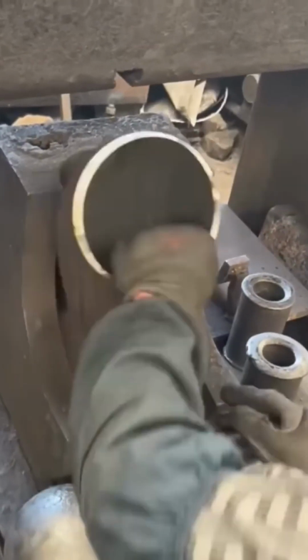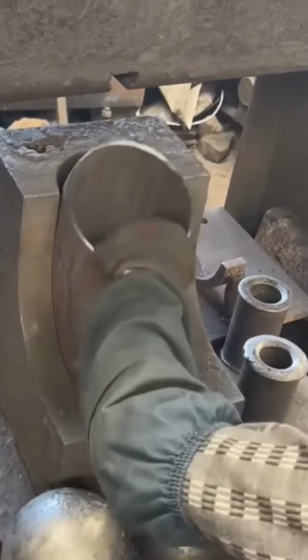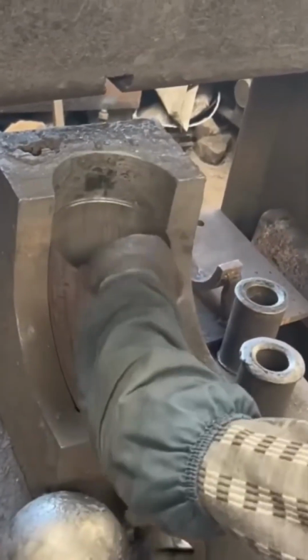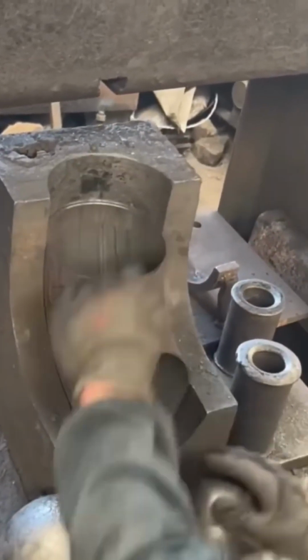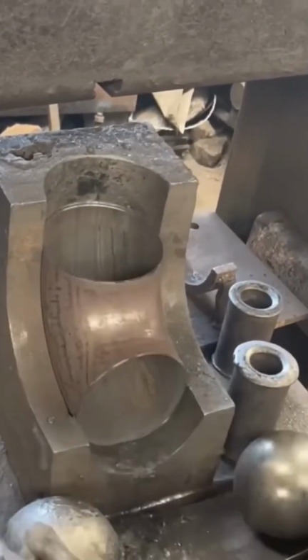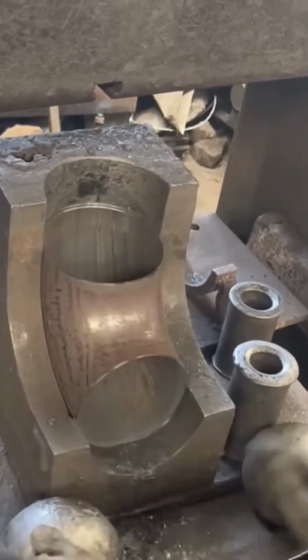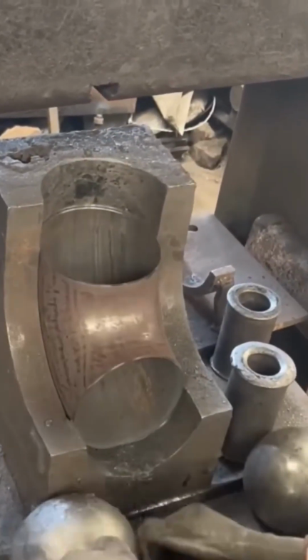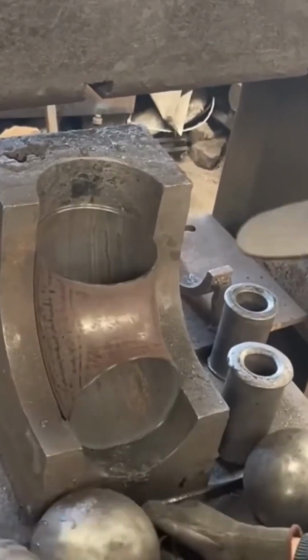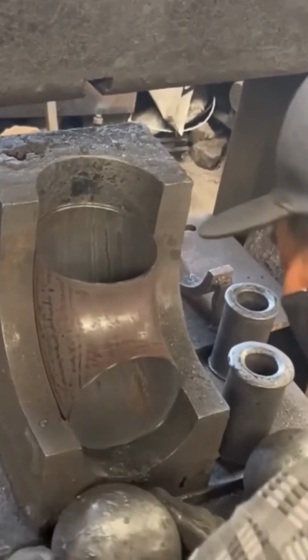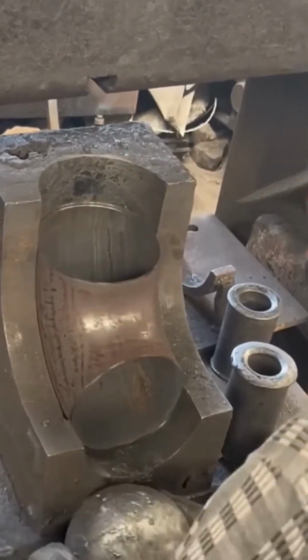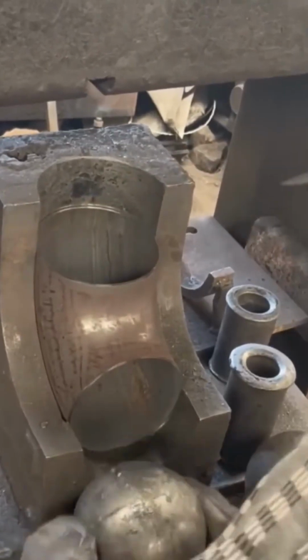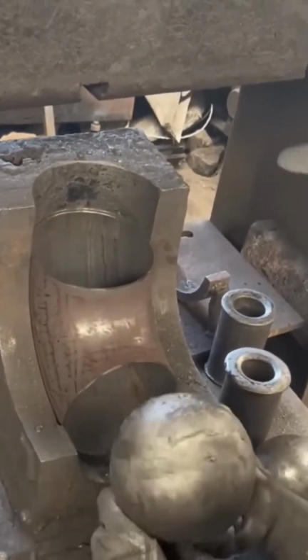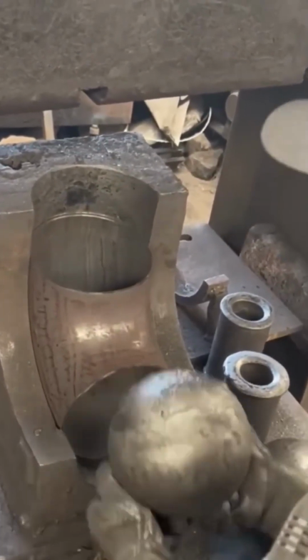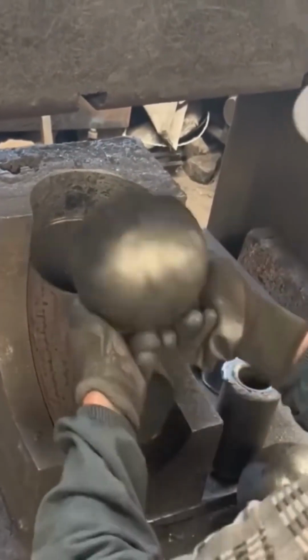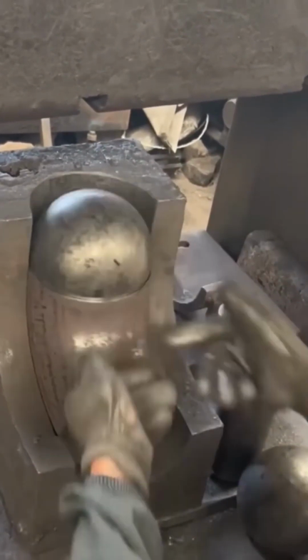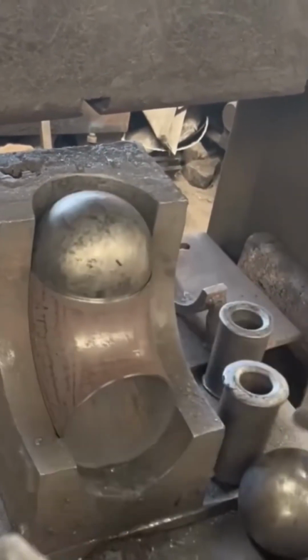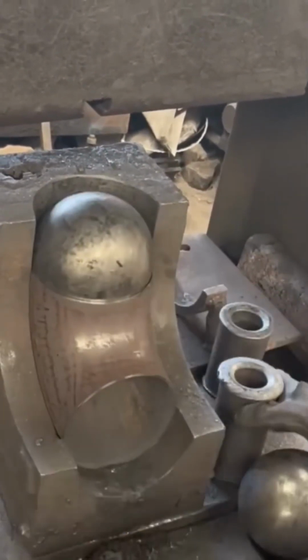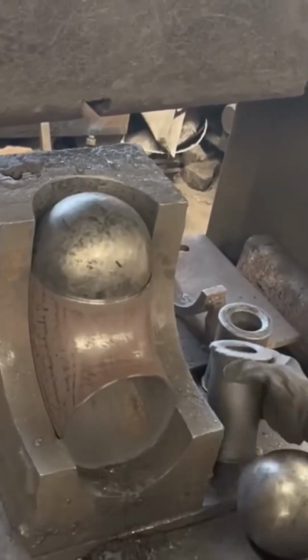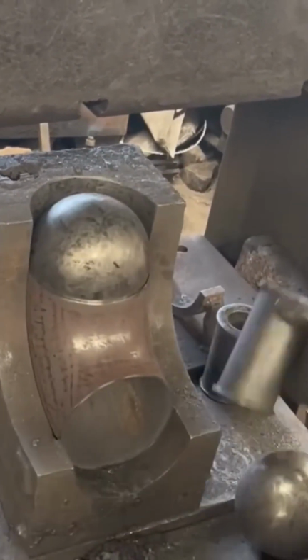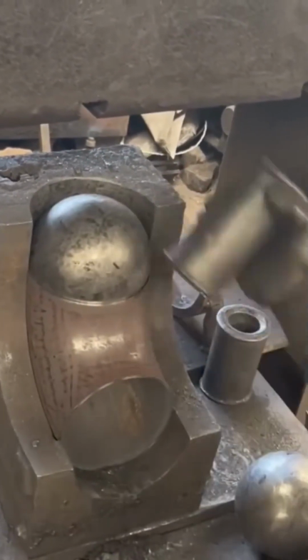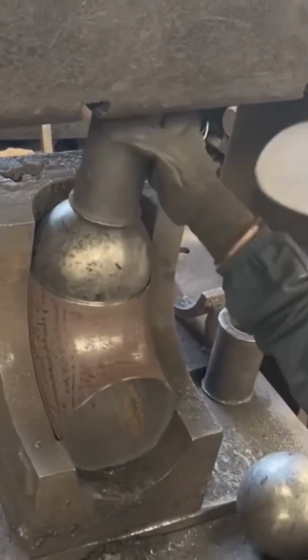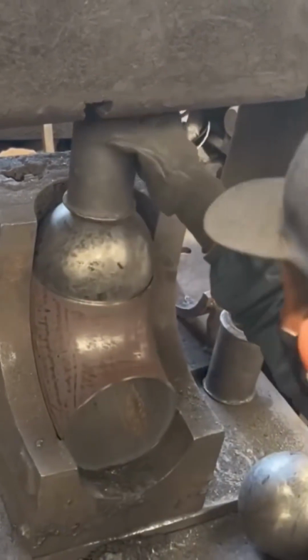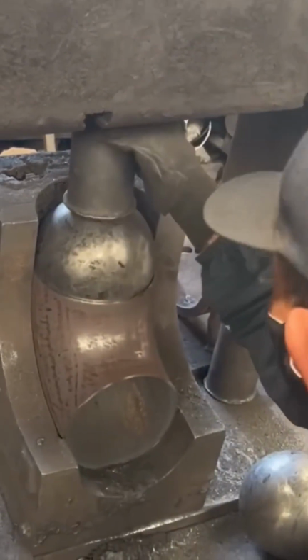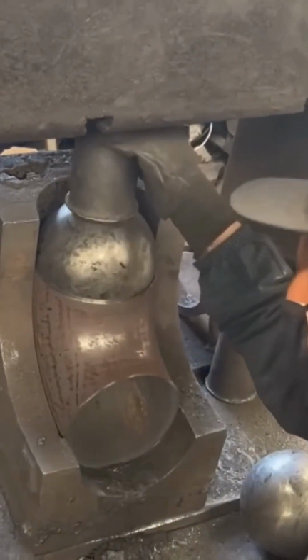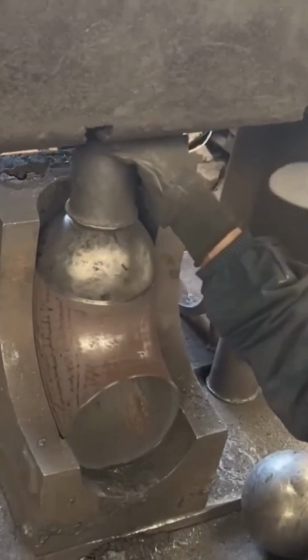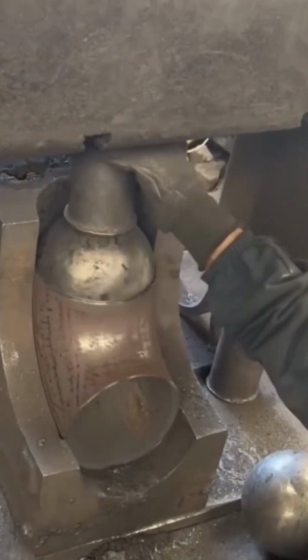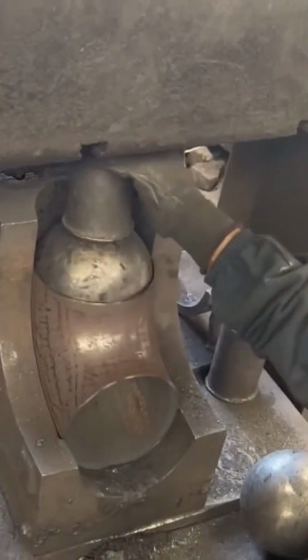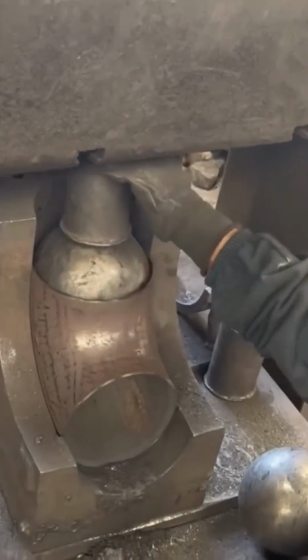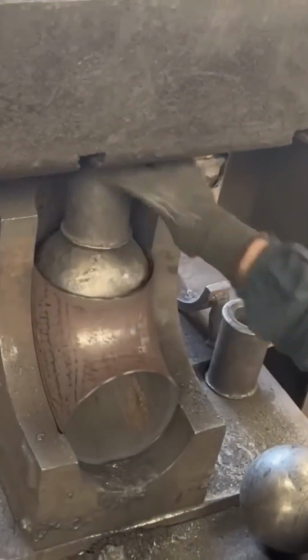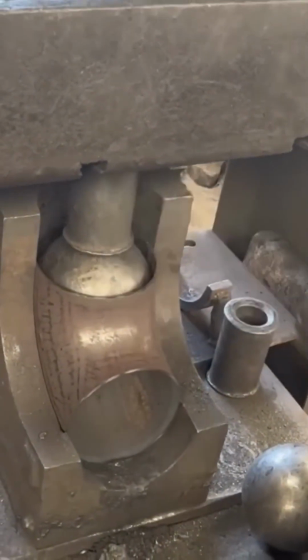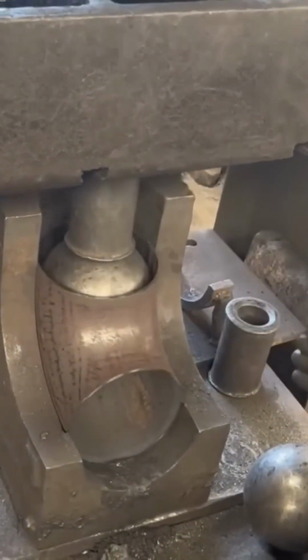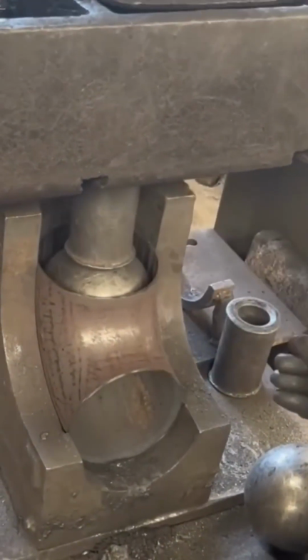A rotating cutter widens the pipe's hole, shaving away steel like pencil shavings falling to the floor.